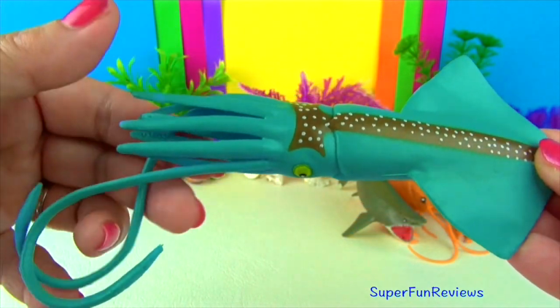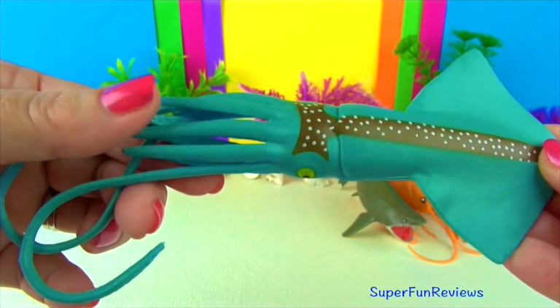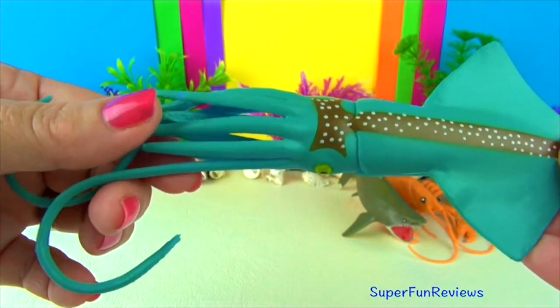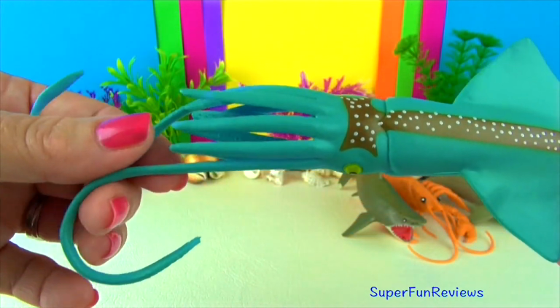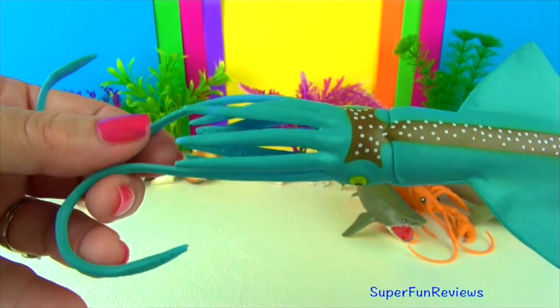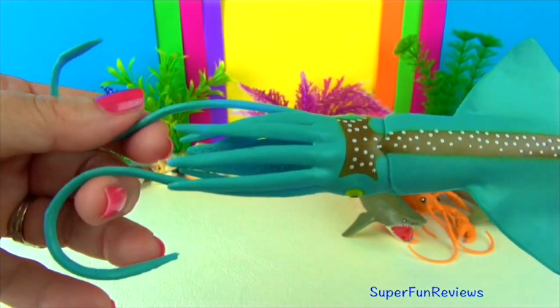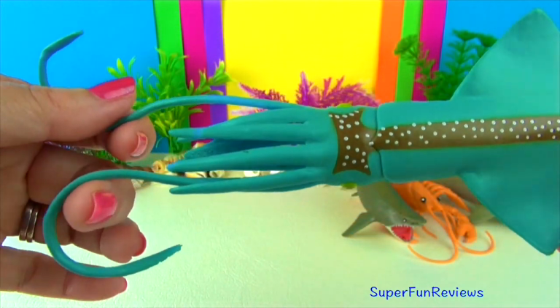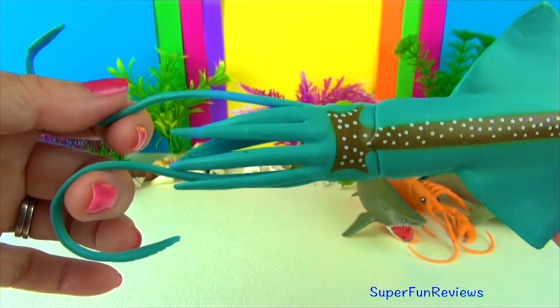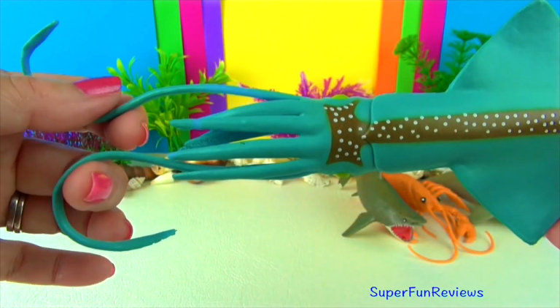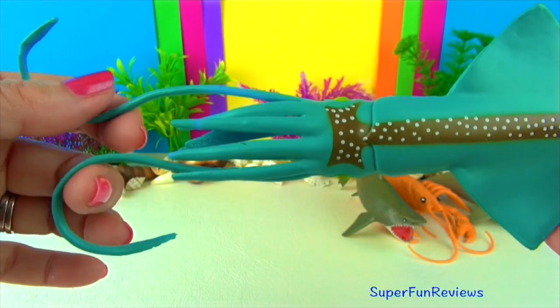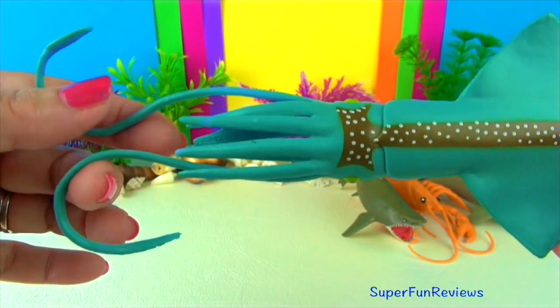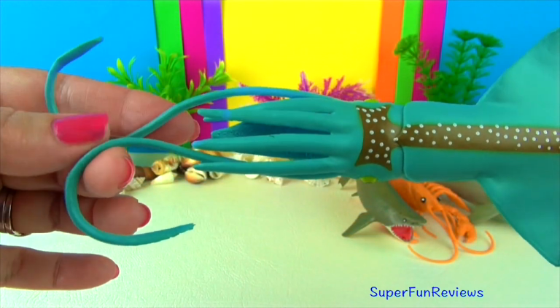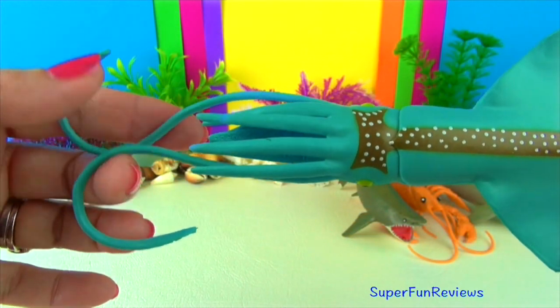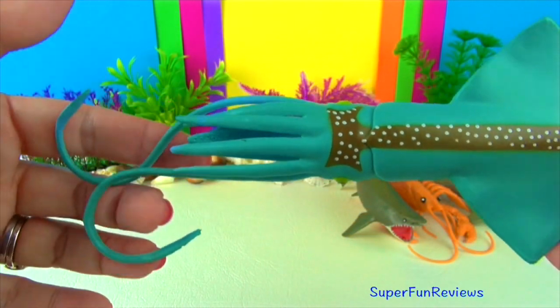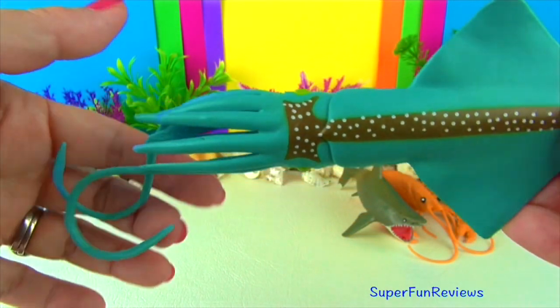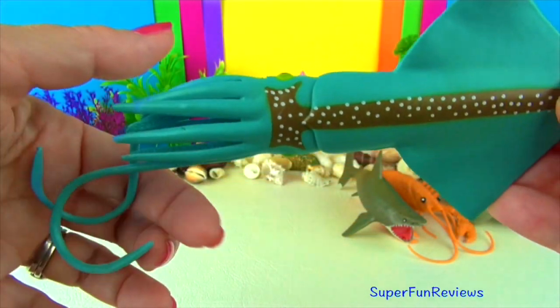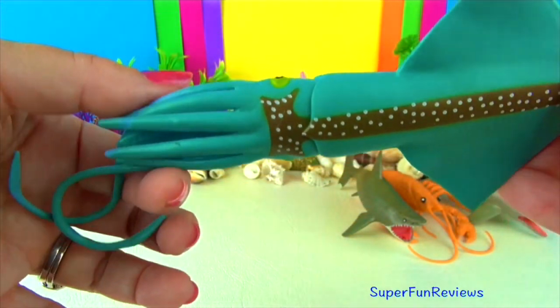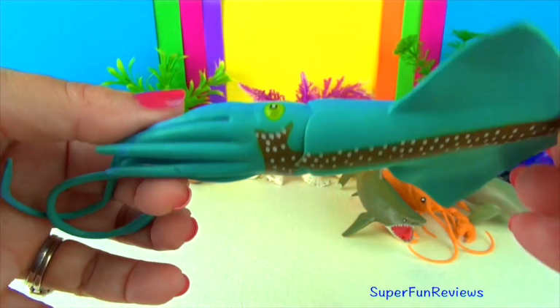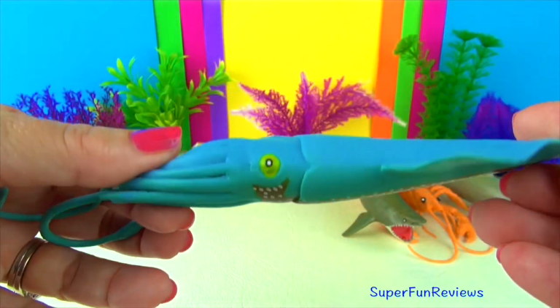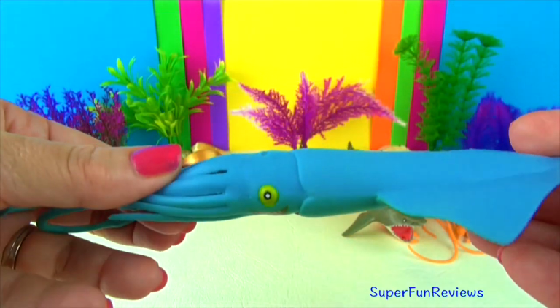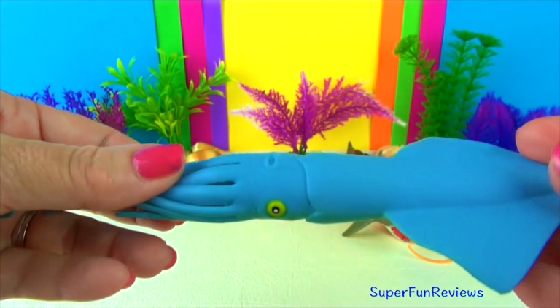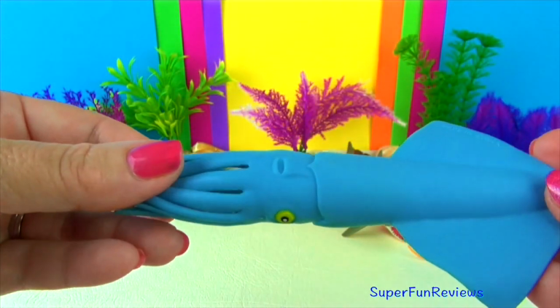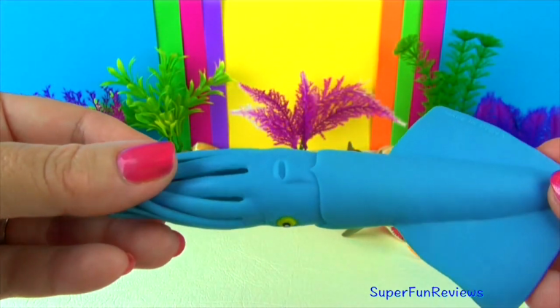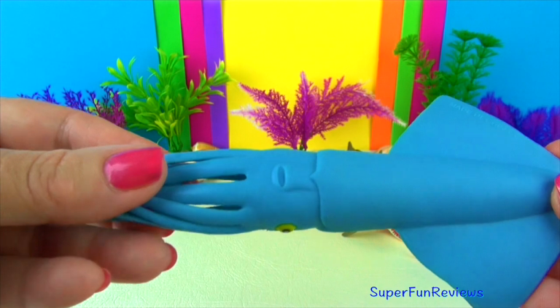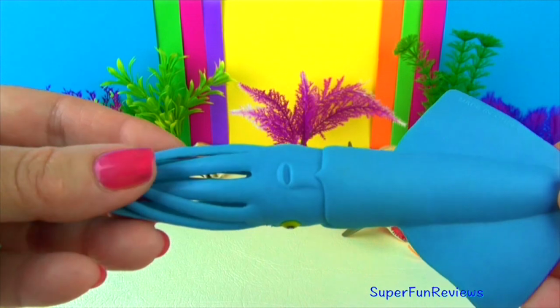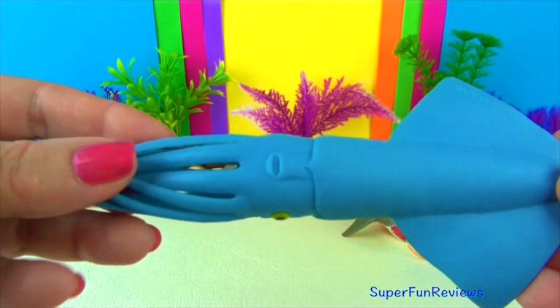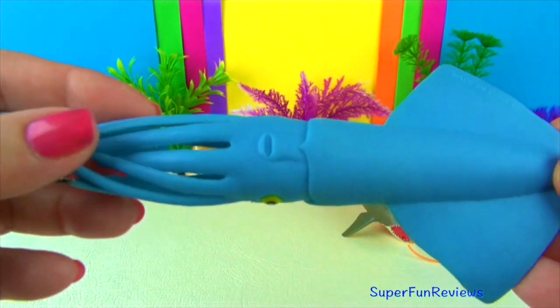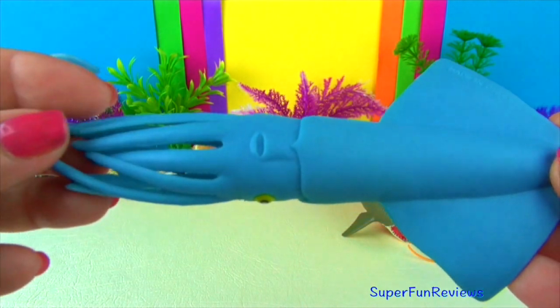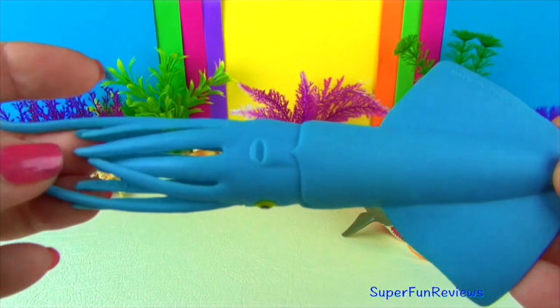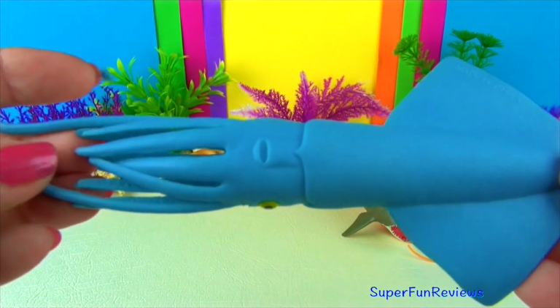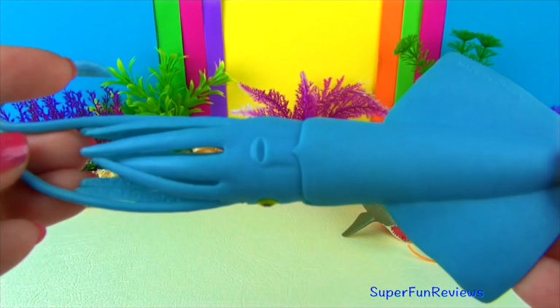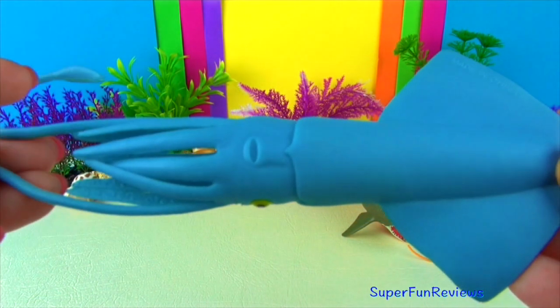A squid has gills which it uses to breathe through. It doesn't need to surface for air.